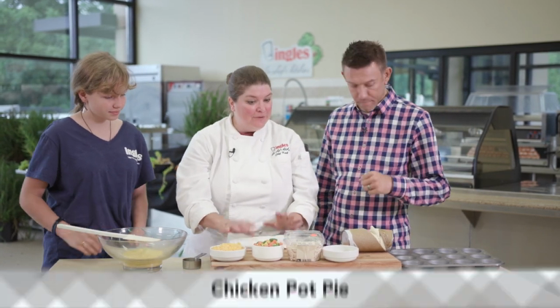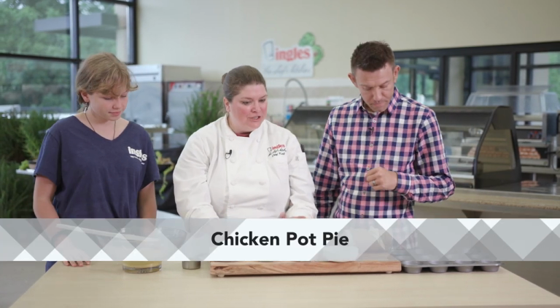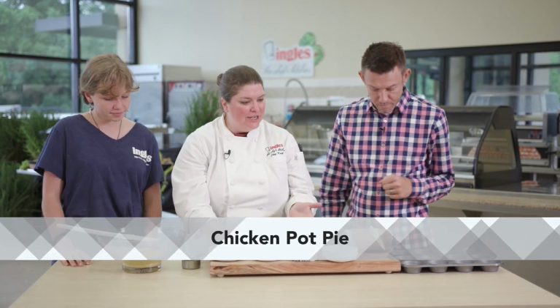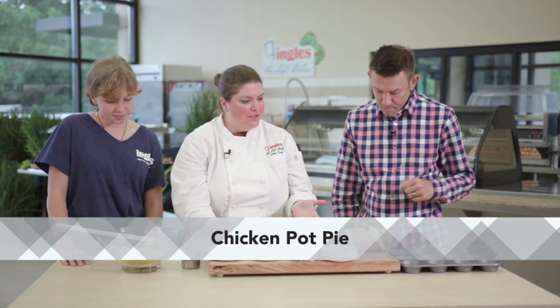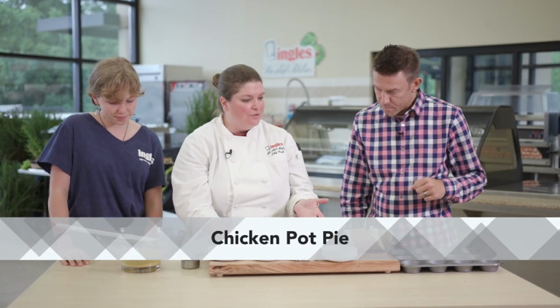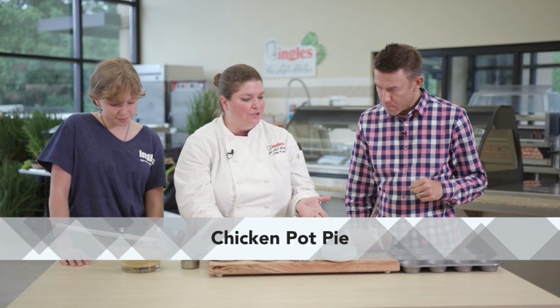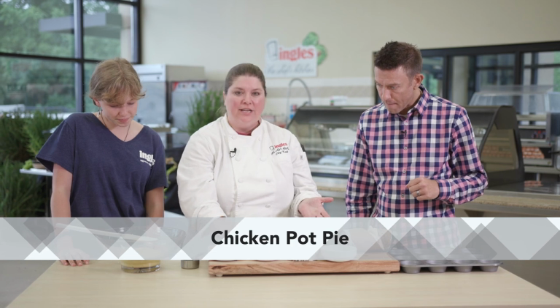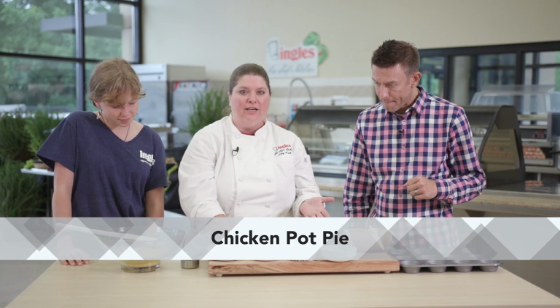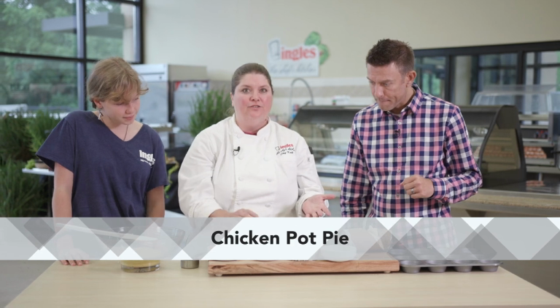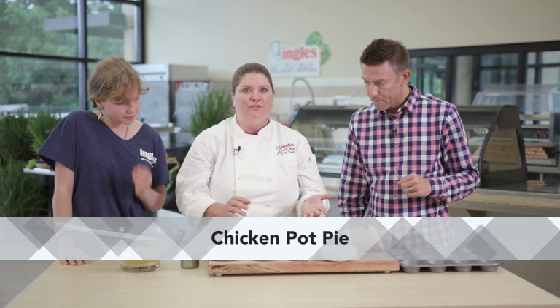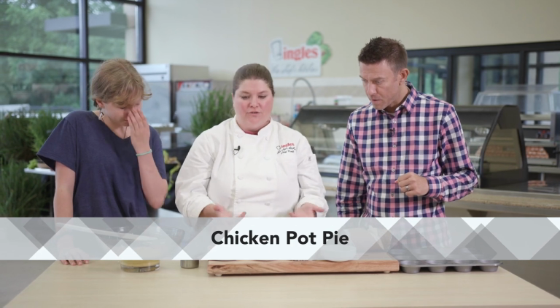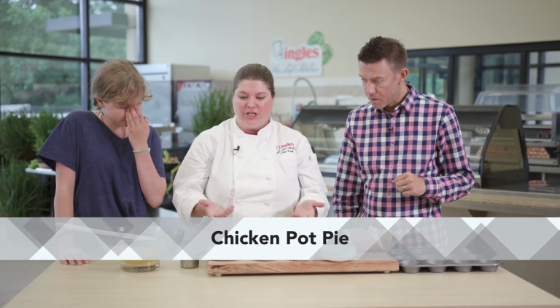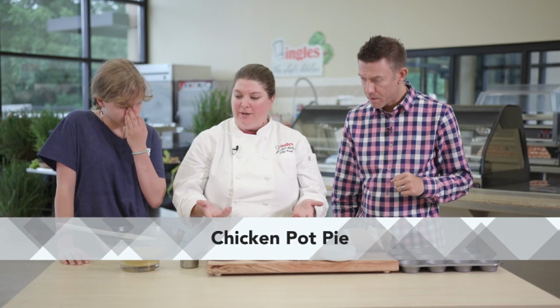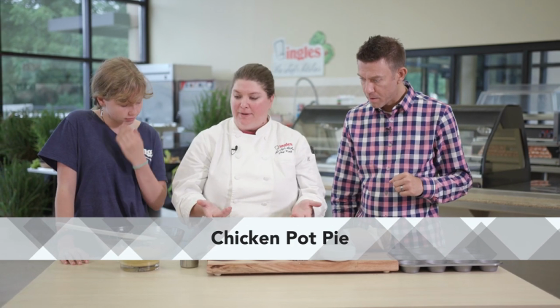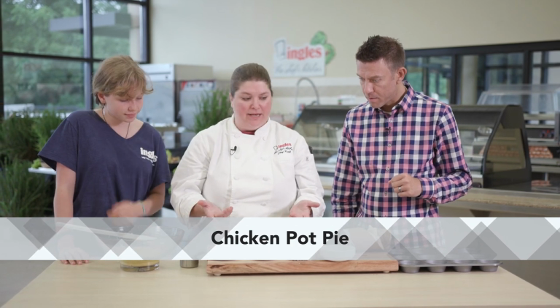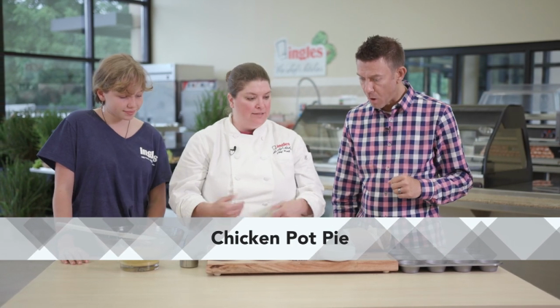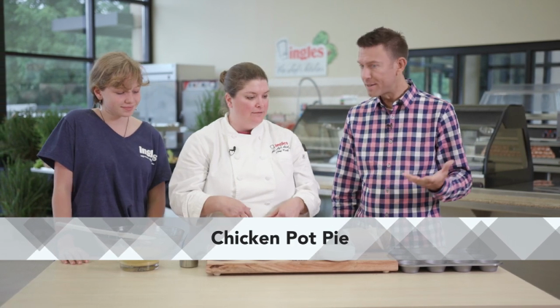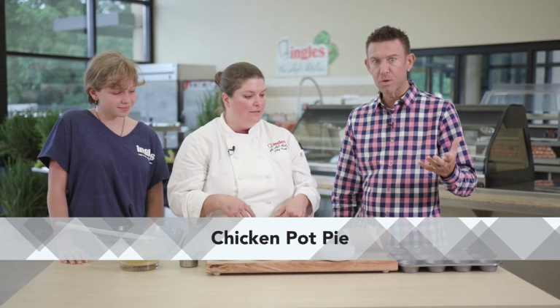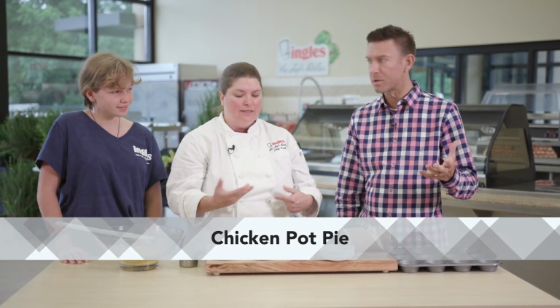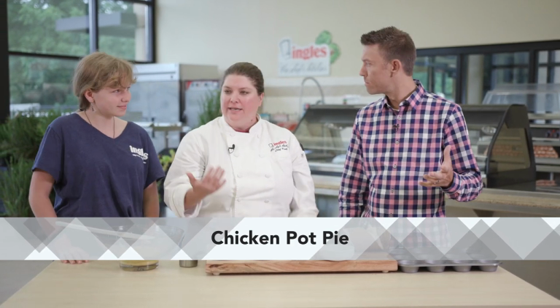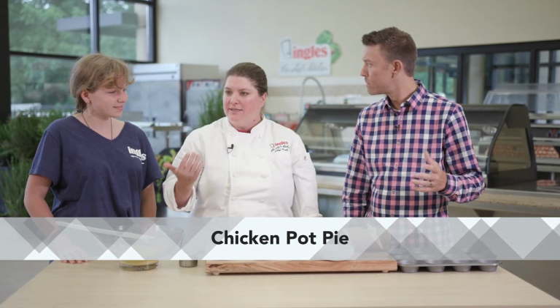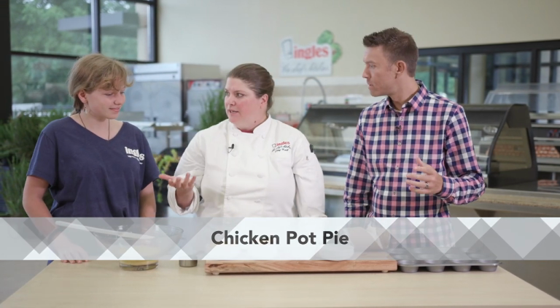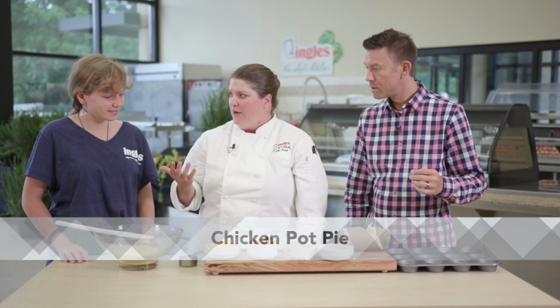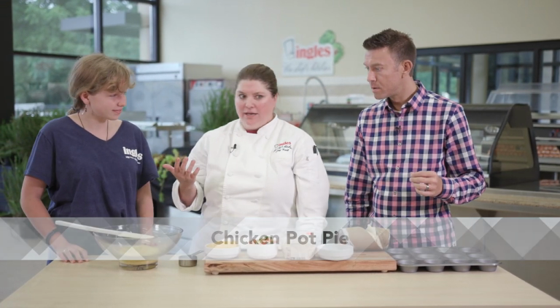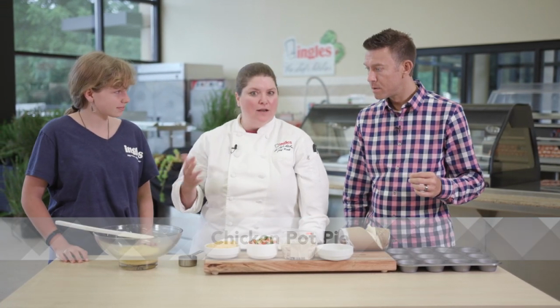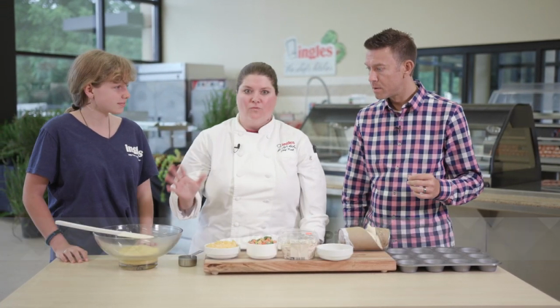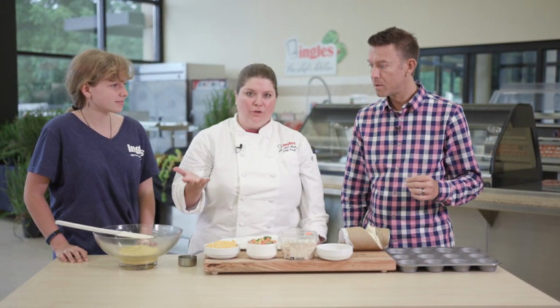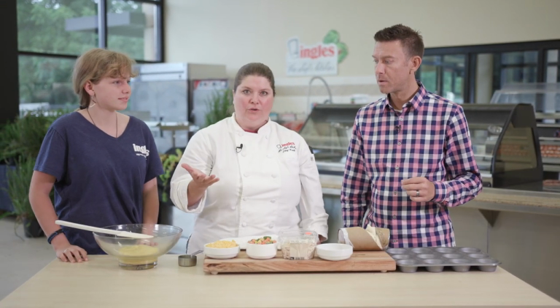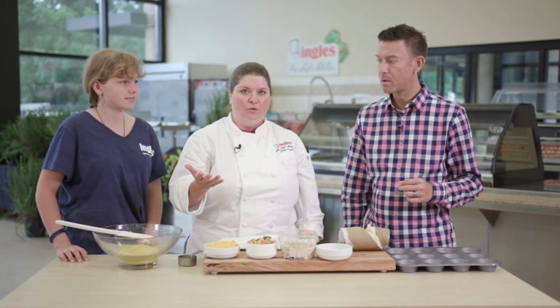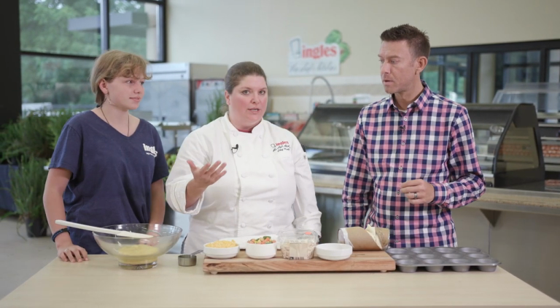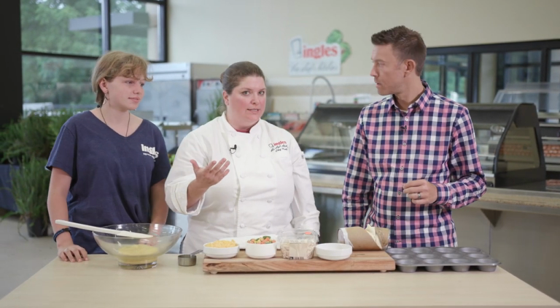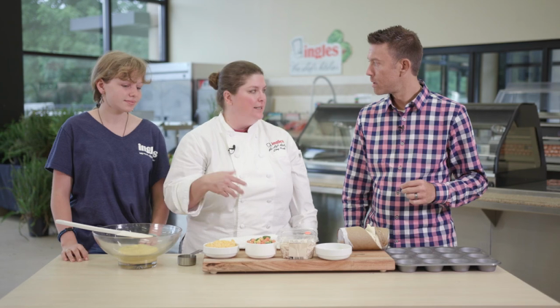We're going to do individual chicken pot pies. Oh, that sounds awesome. And it's kid-friendly, really quick and easy.